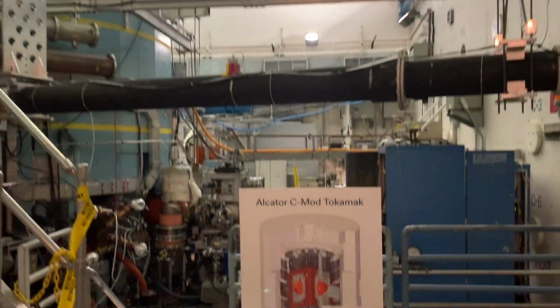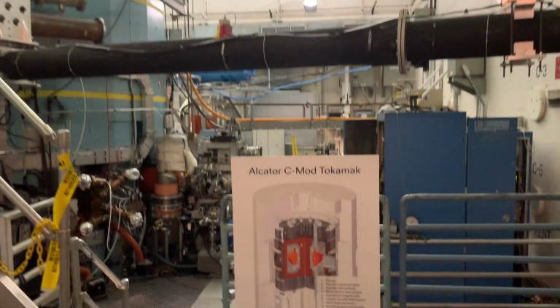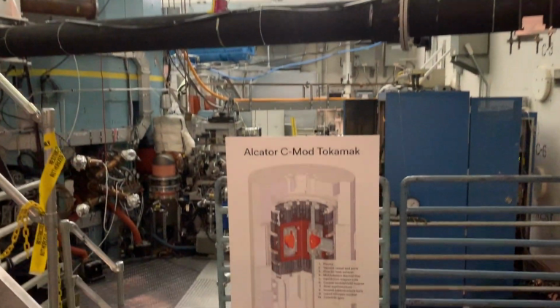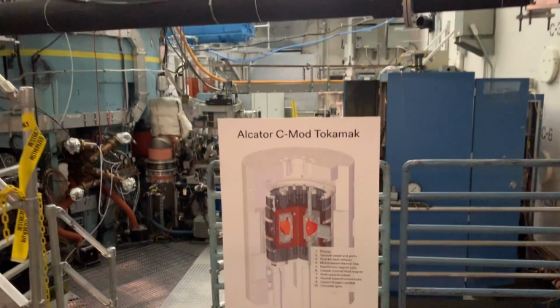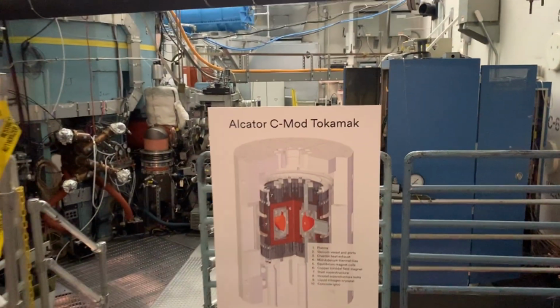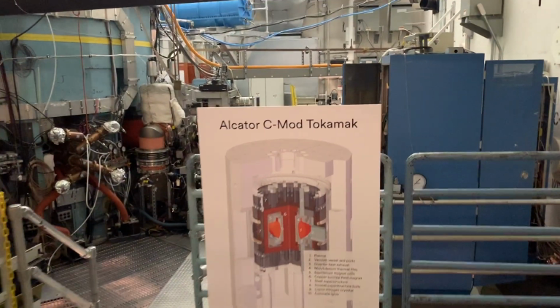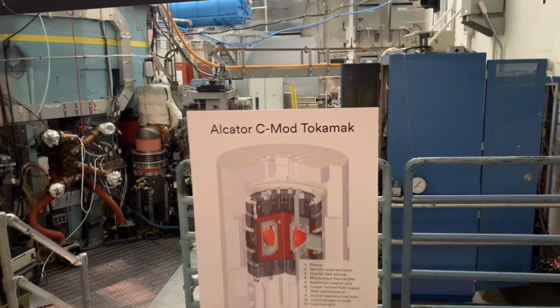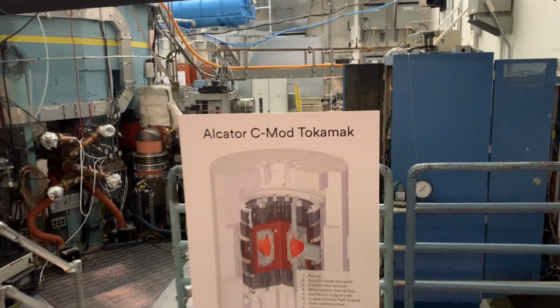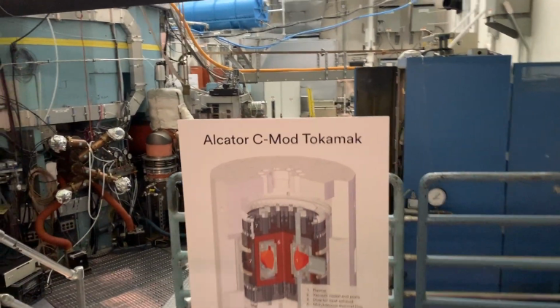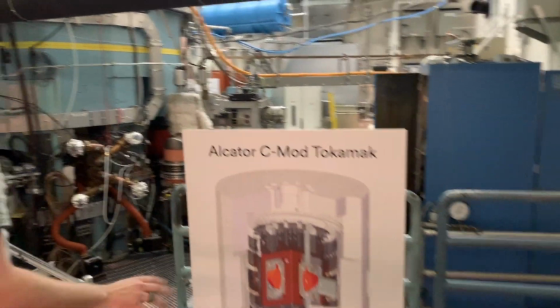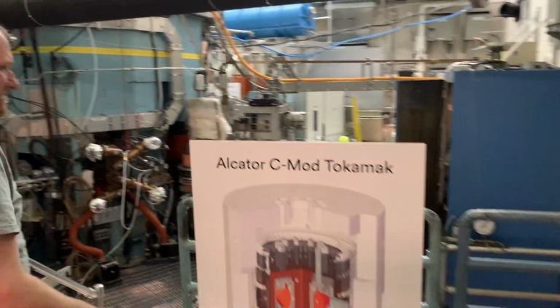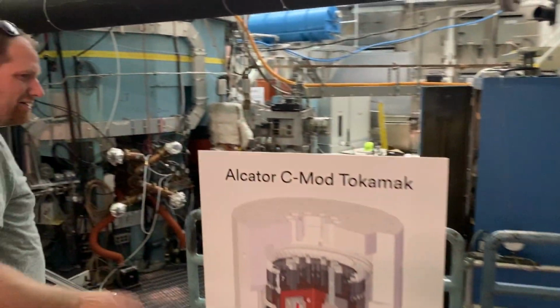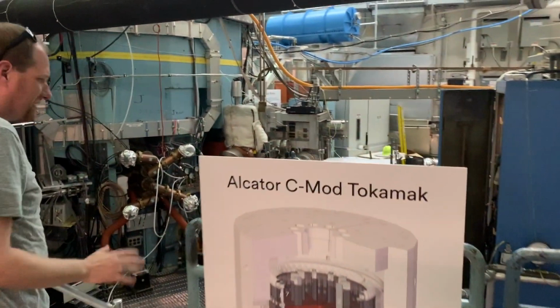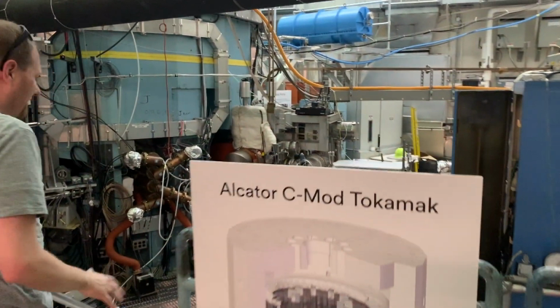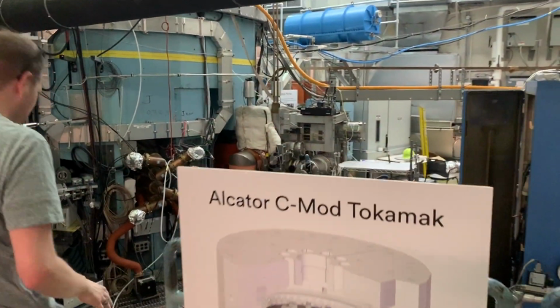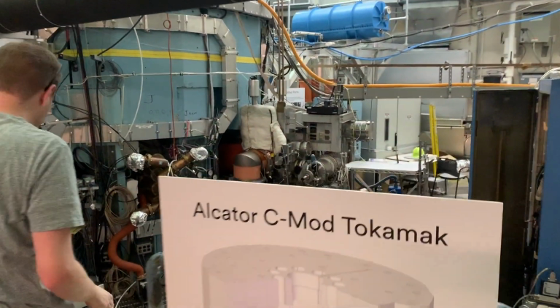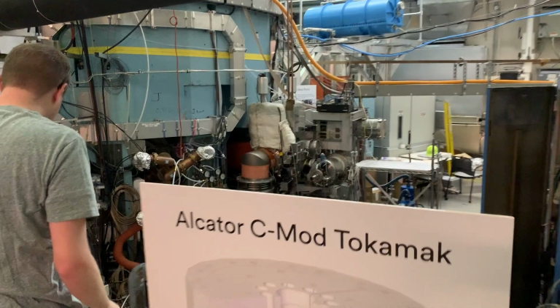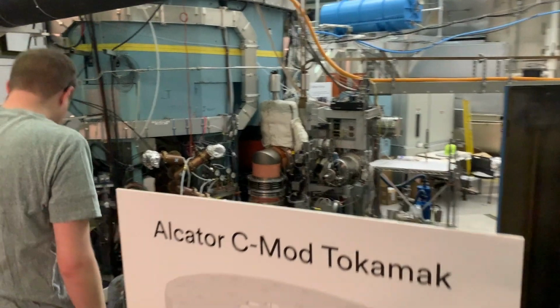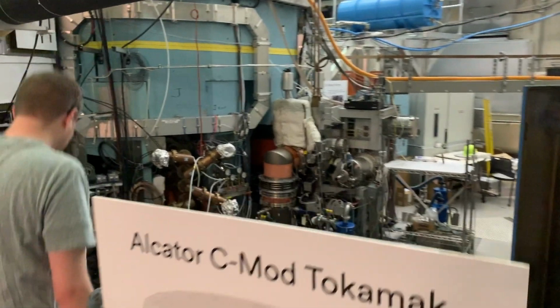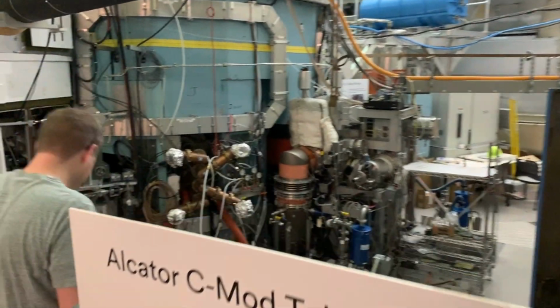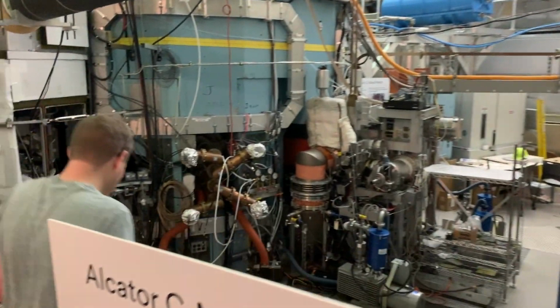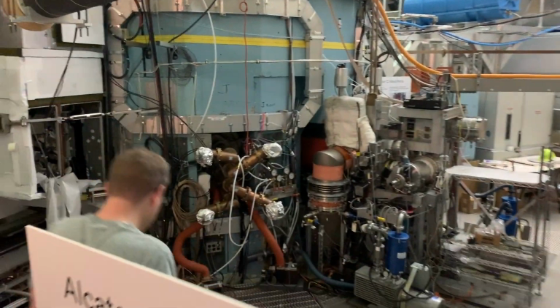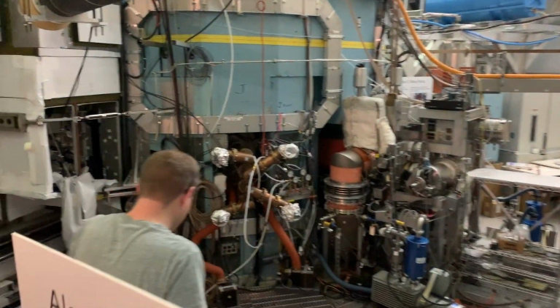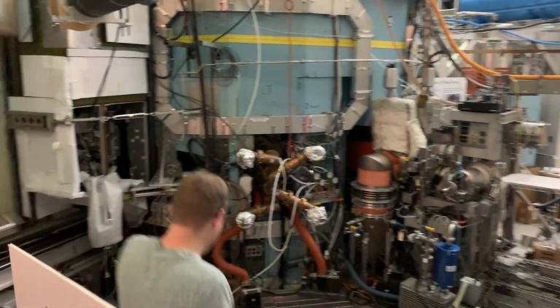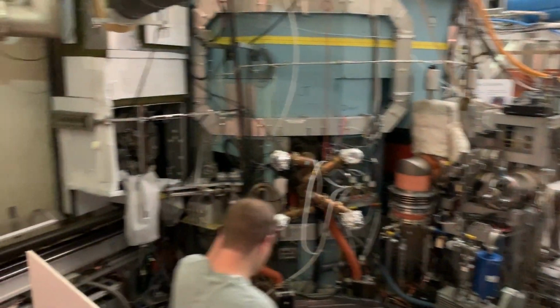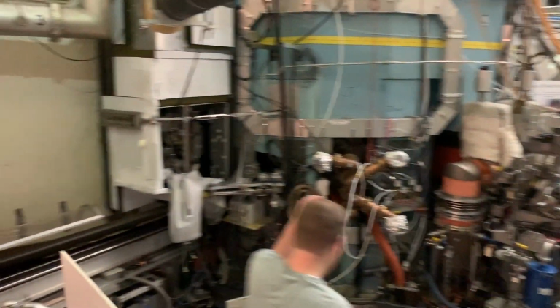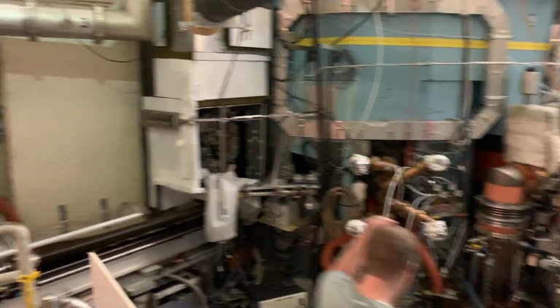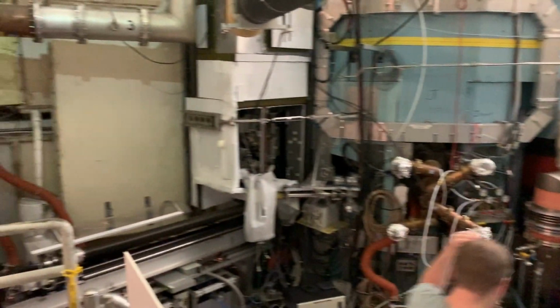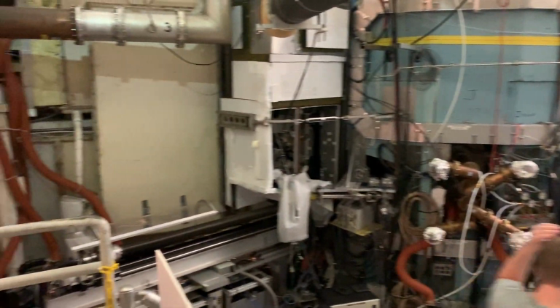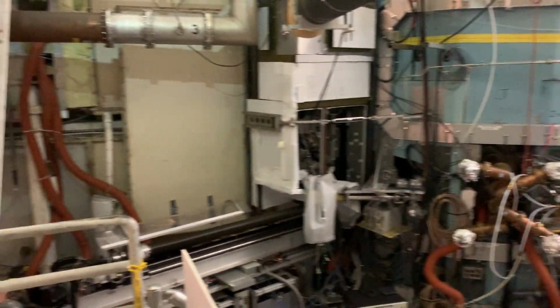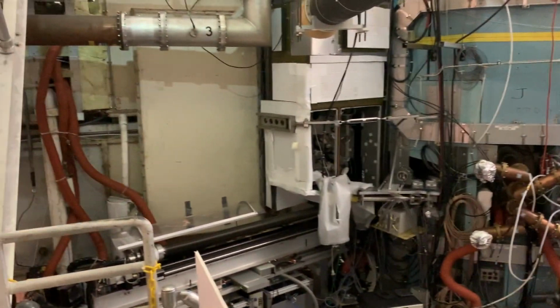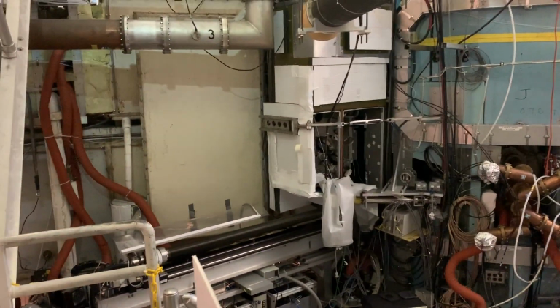Once you get concrete — lots of concrete — you know you're in the right place. Wow, so this is the belly of the beast.